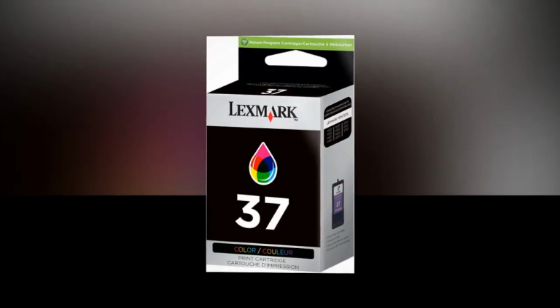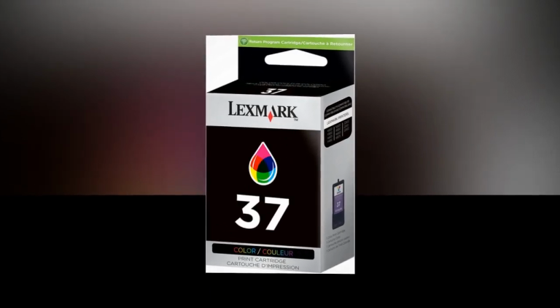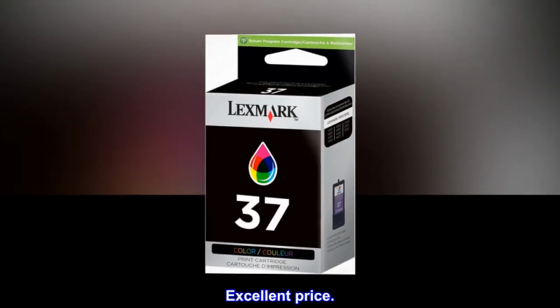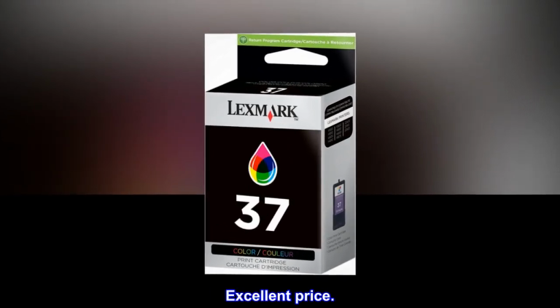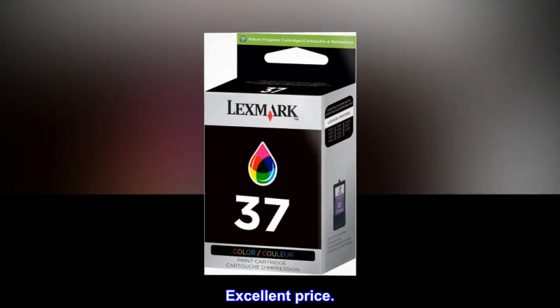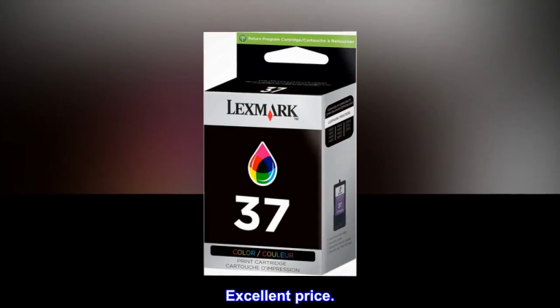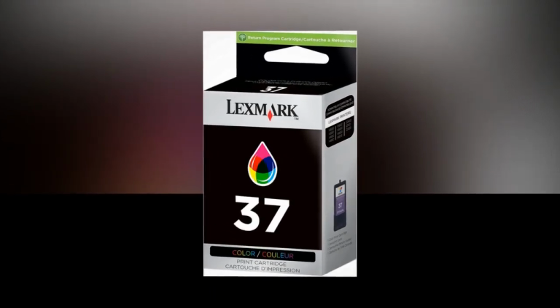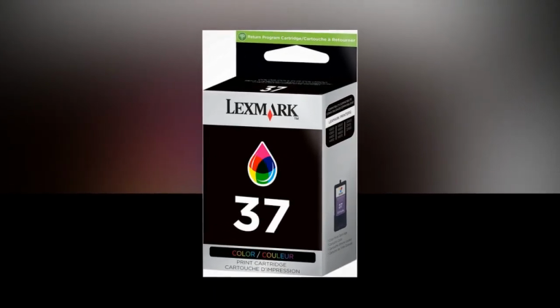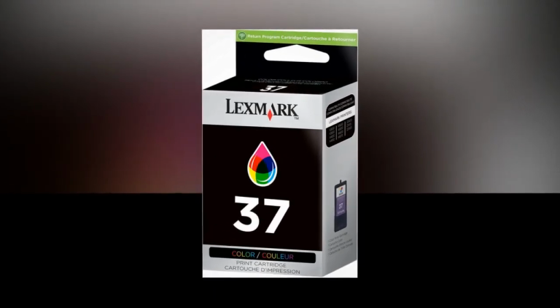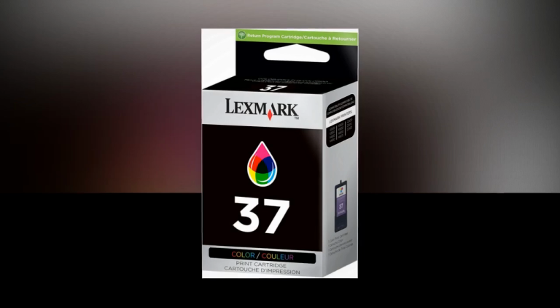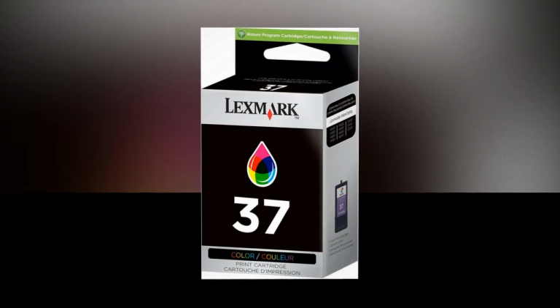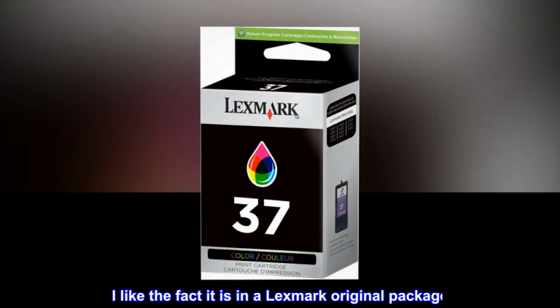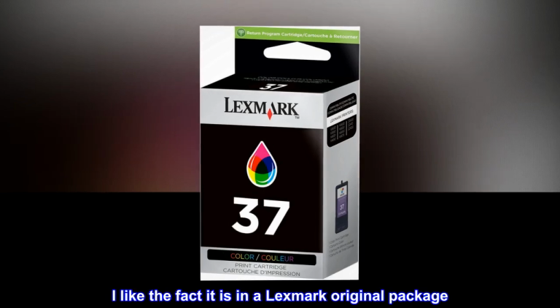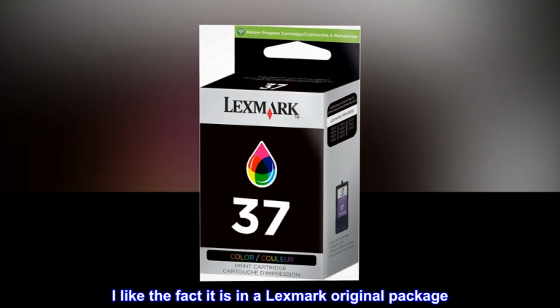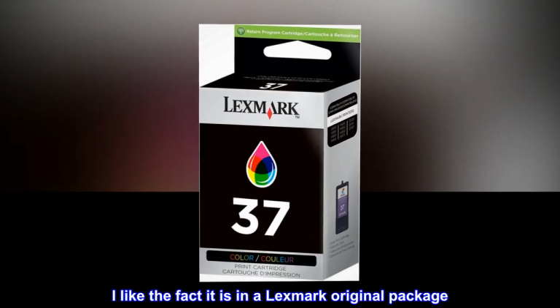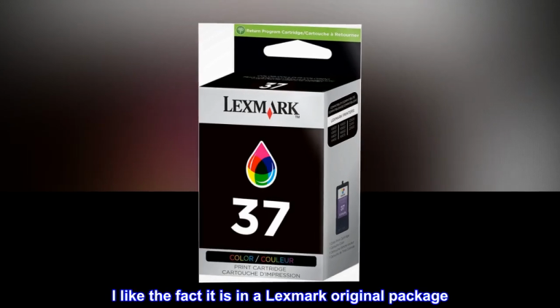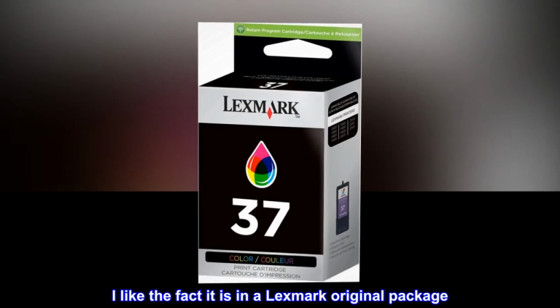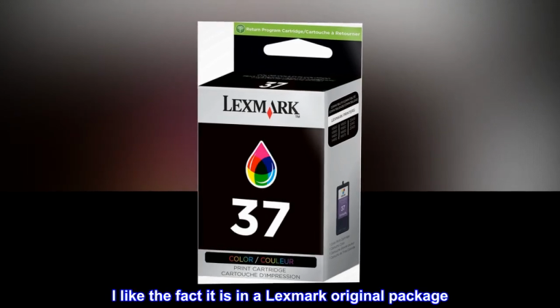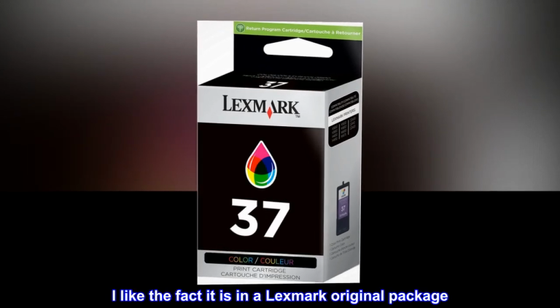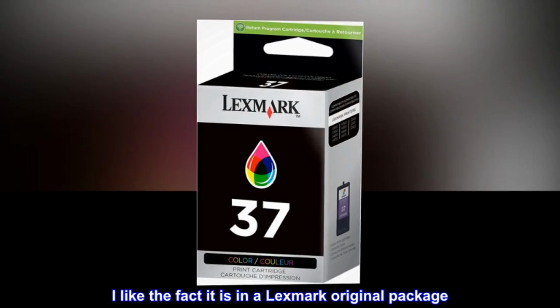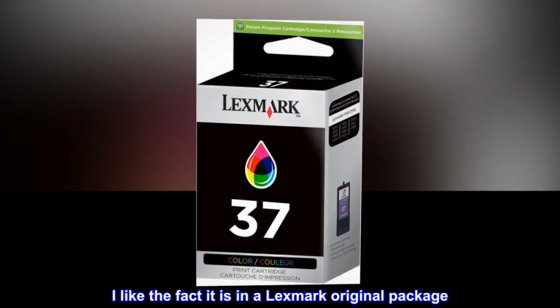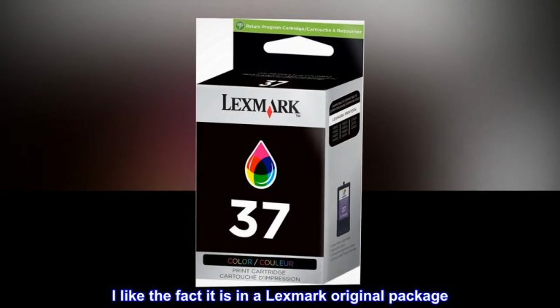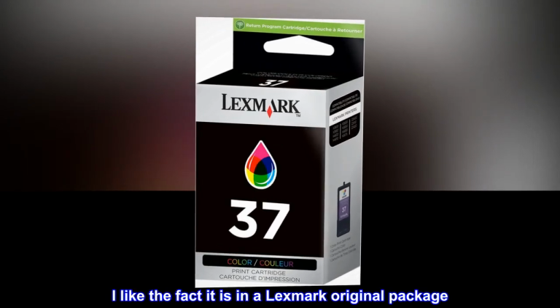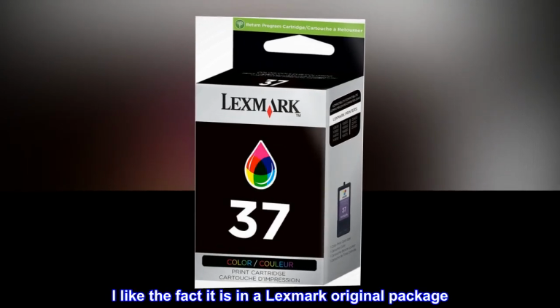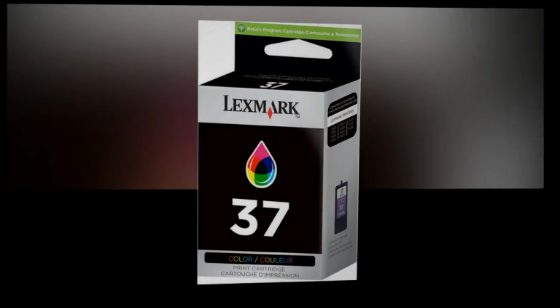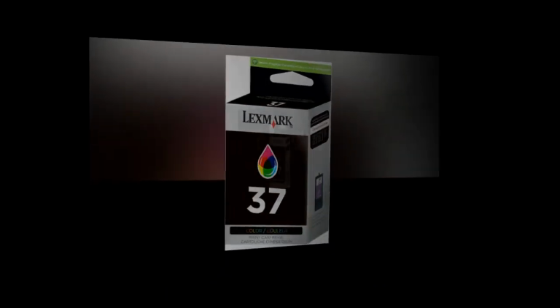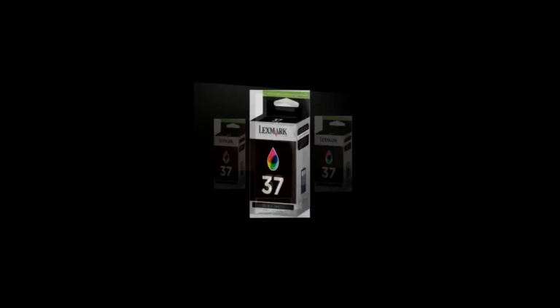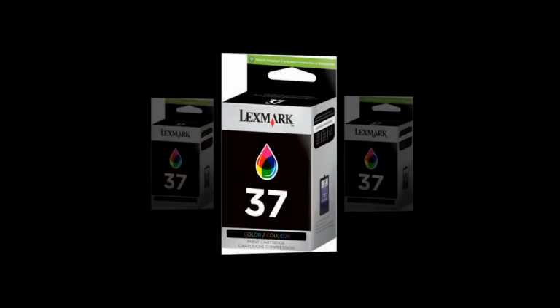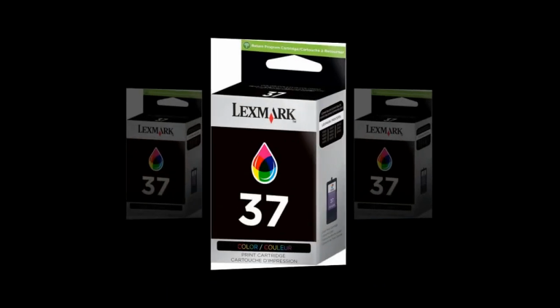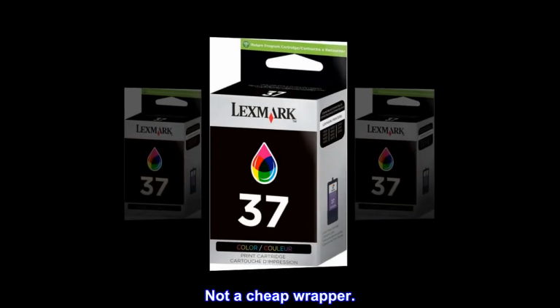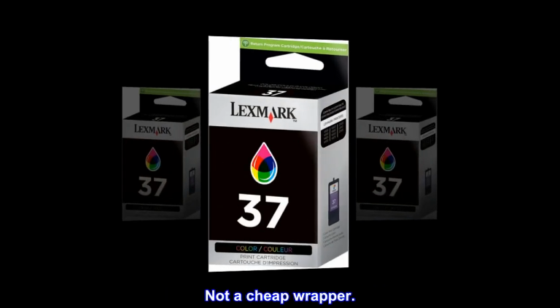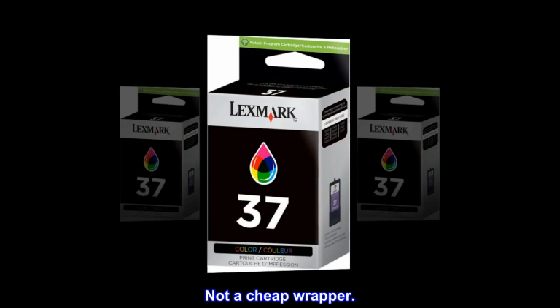Excellent price. I like the fact it is in a Lexmark original package. Not a cheap wrapper.